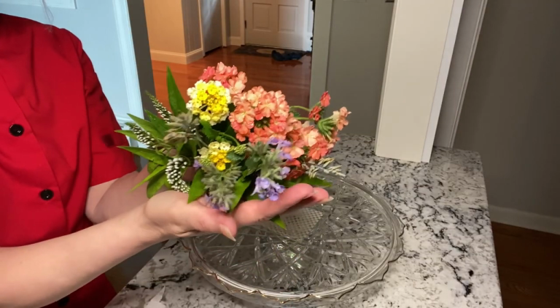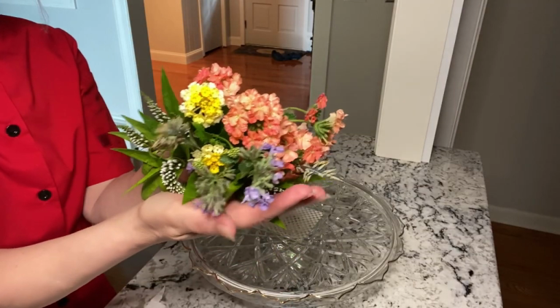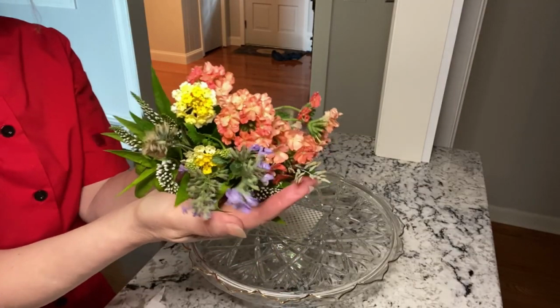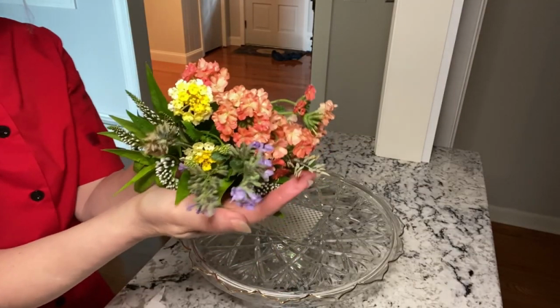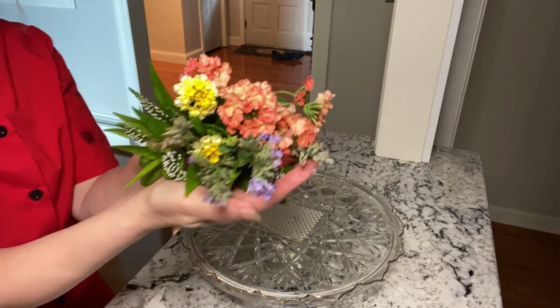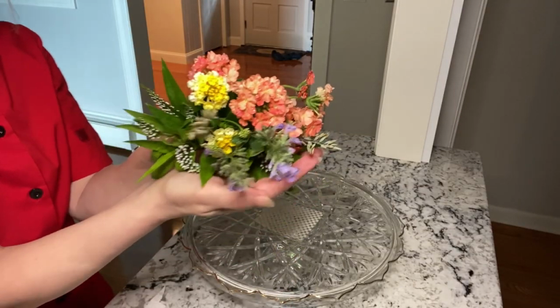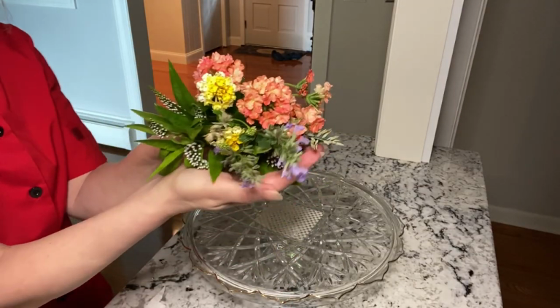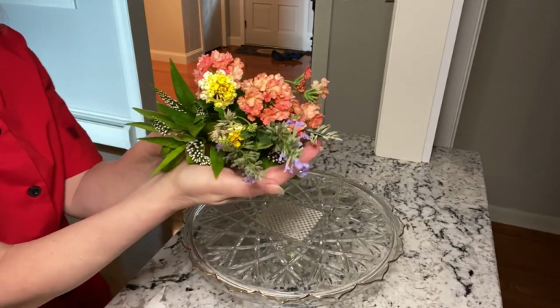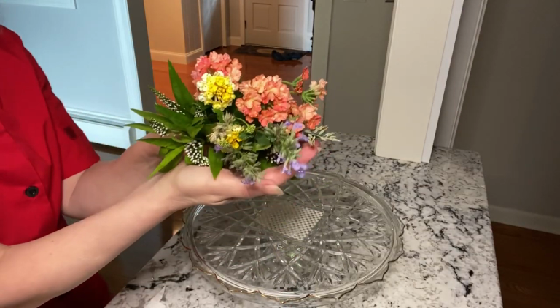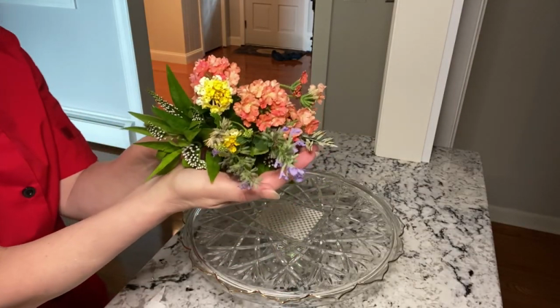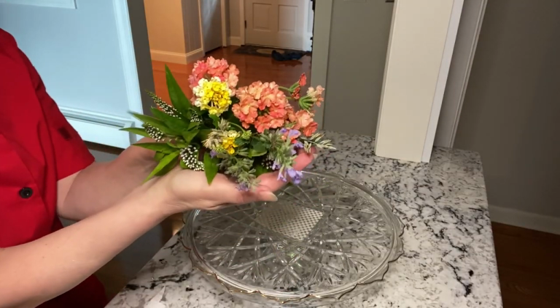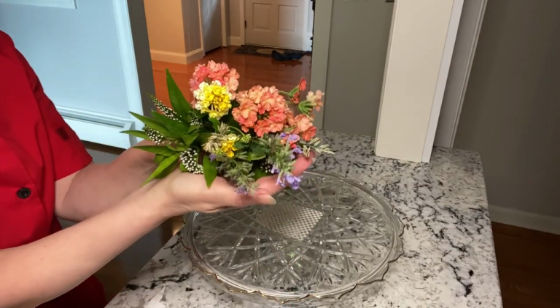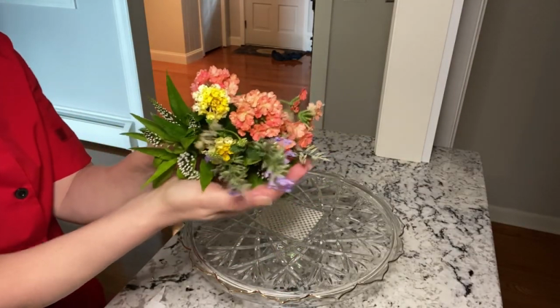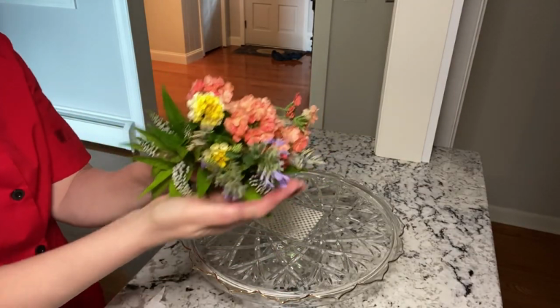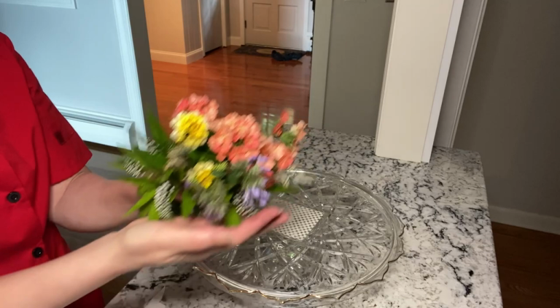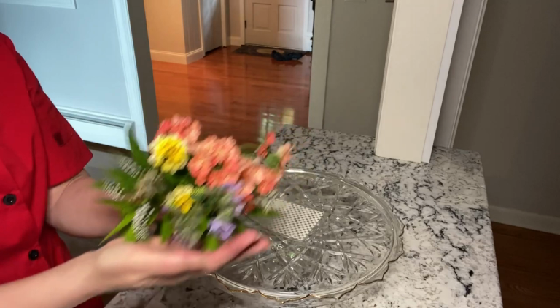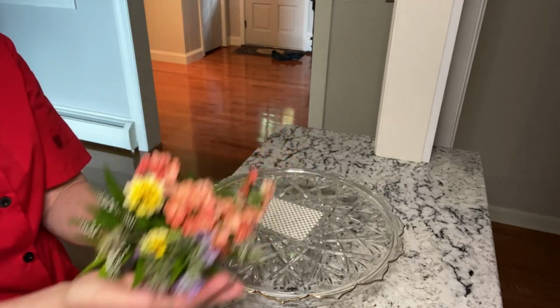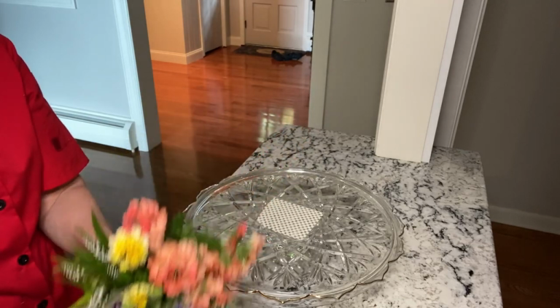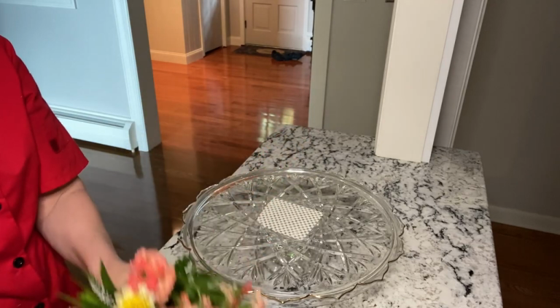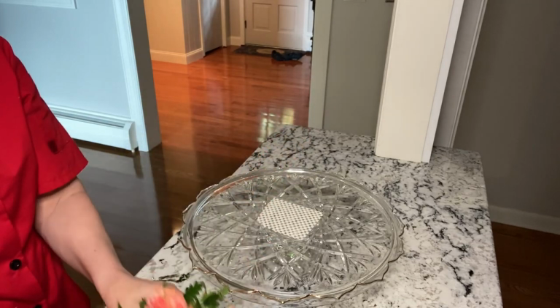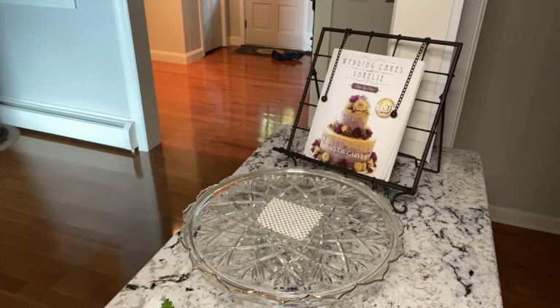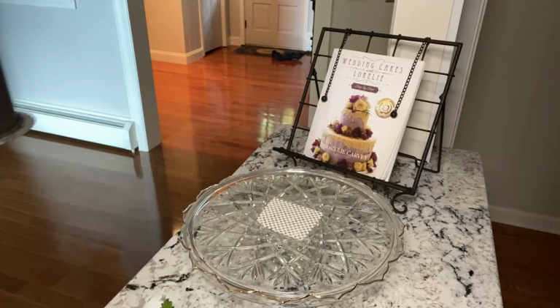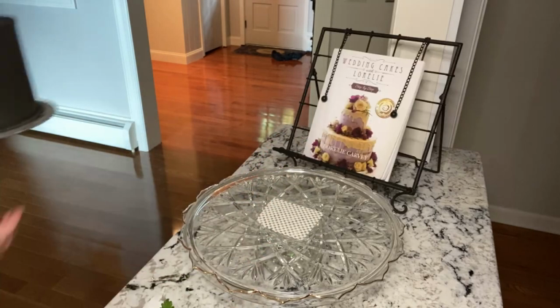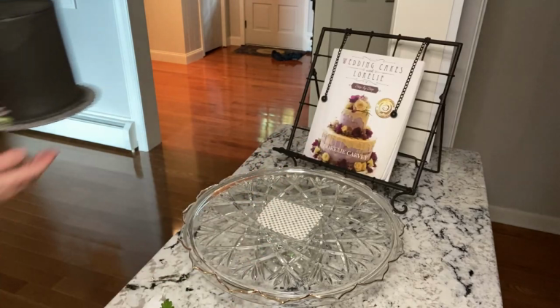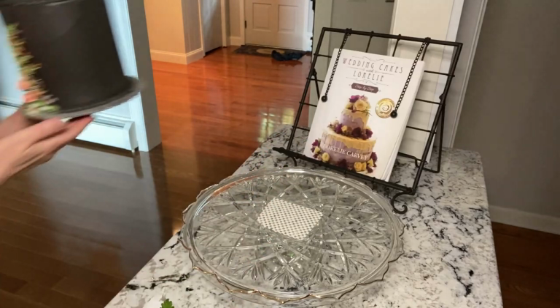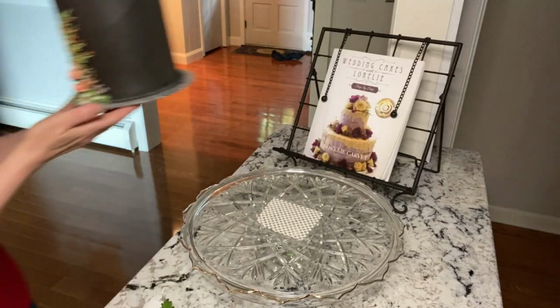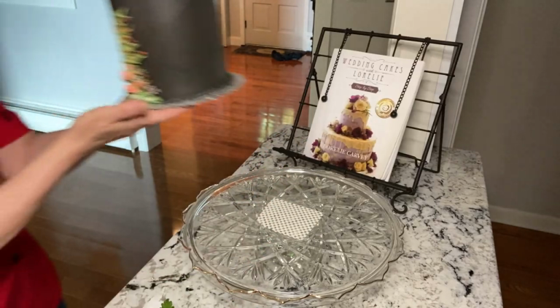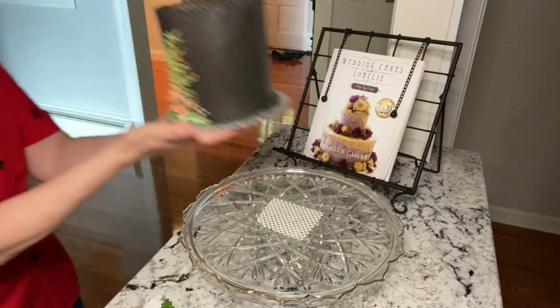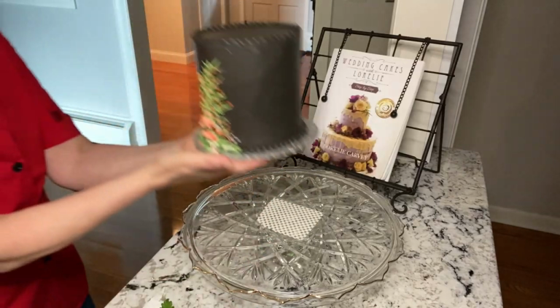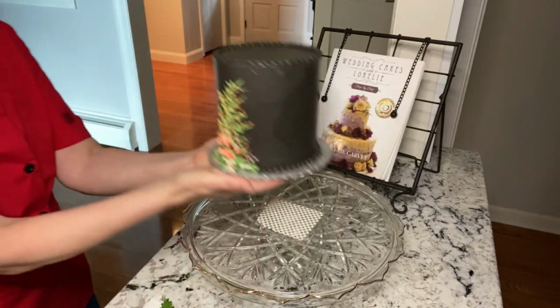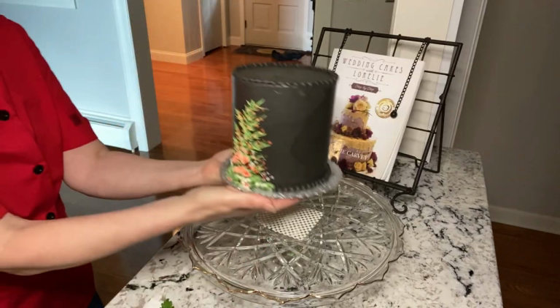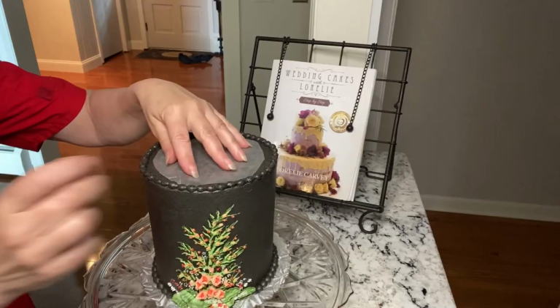There's something so beautiful about buttercream cakes and fresh flowers. They're just gorgeous together.